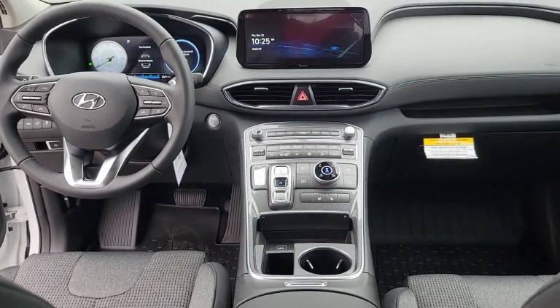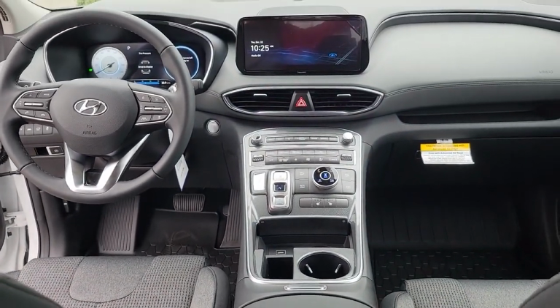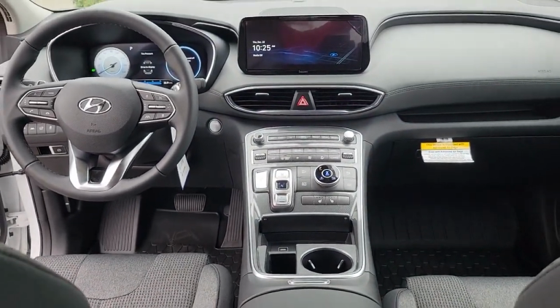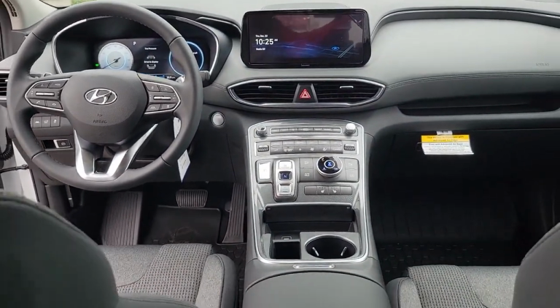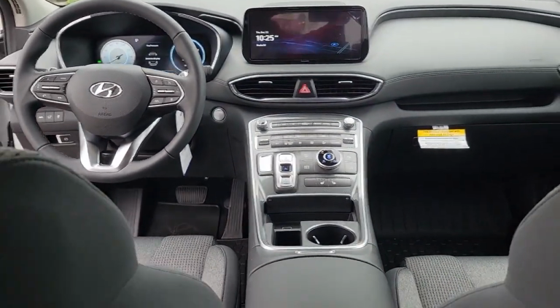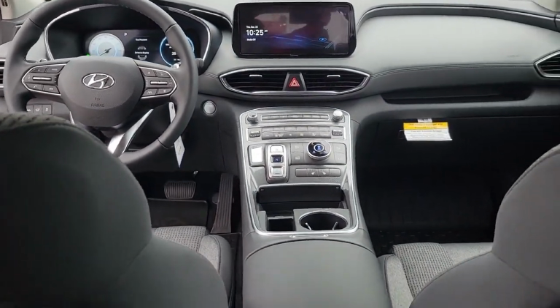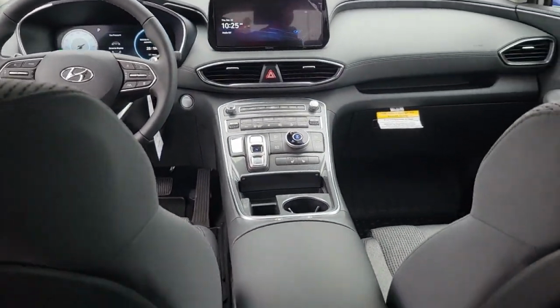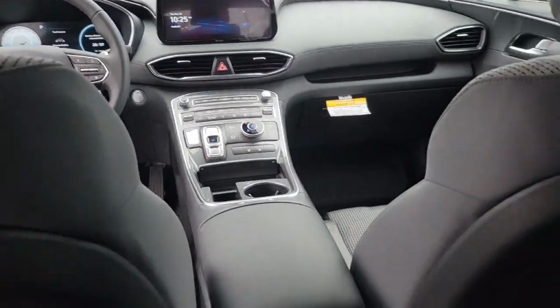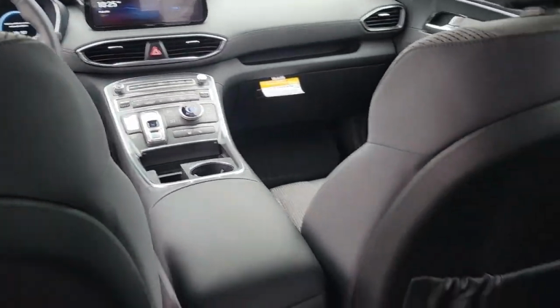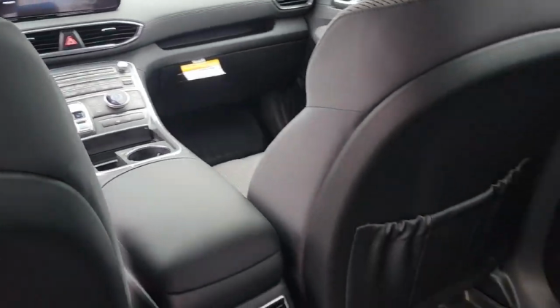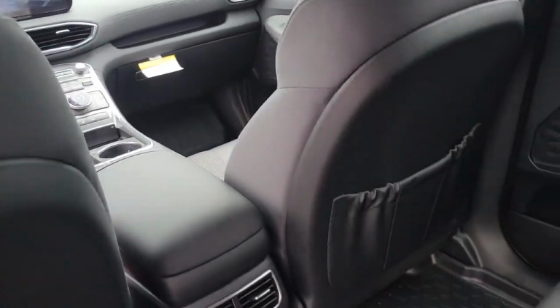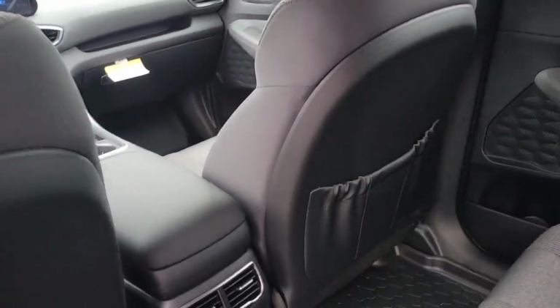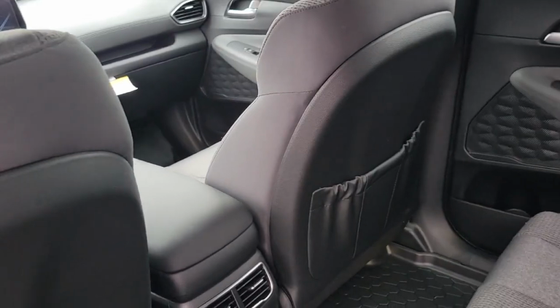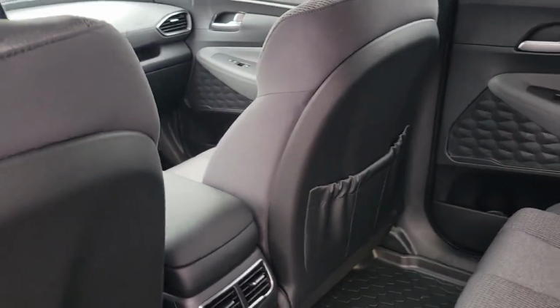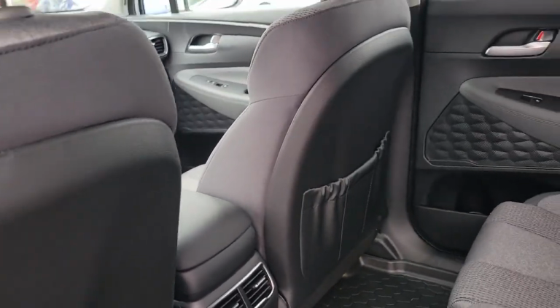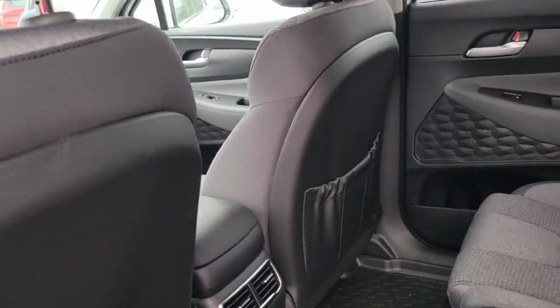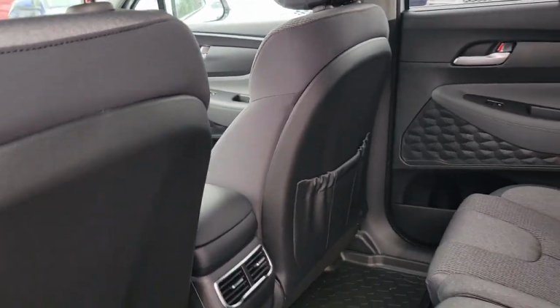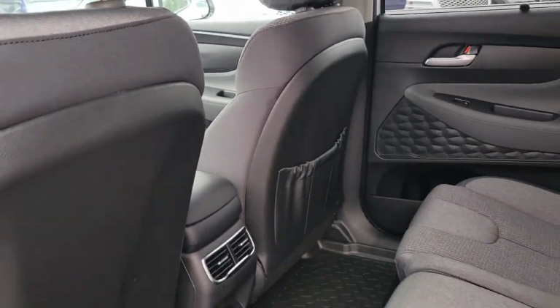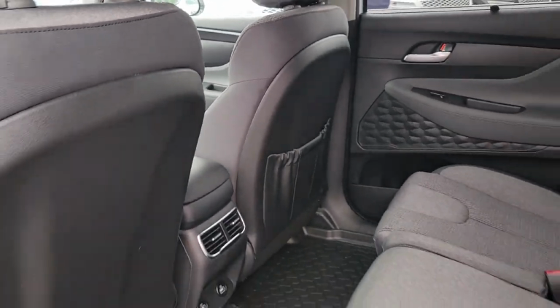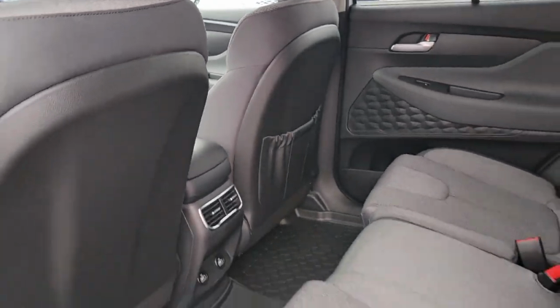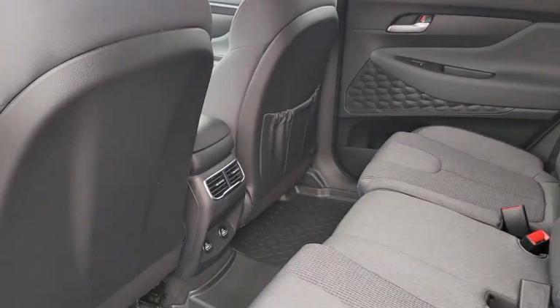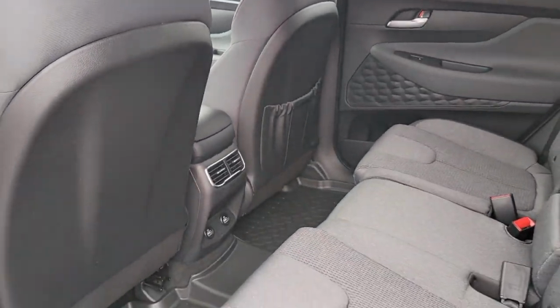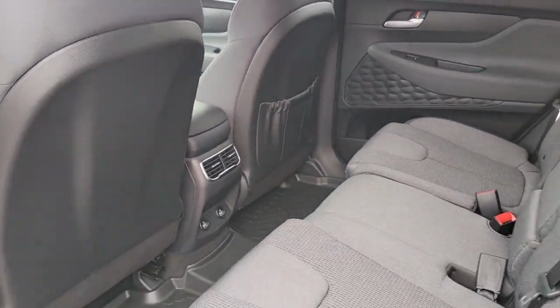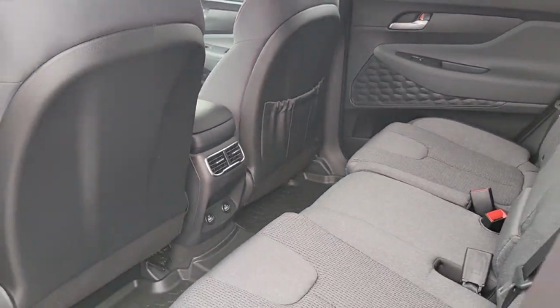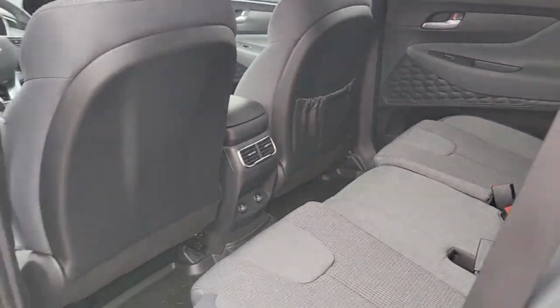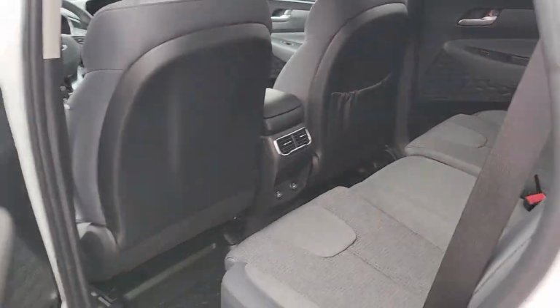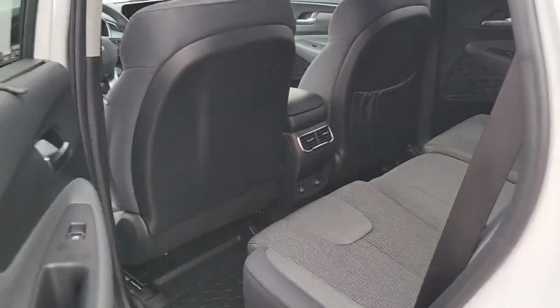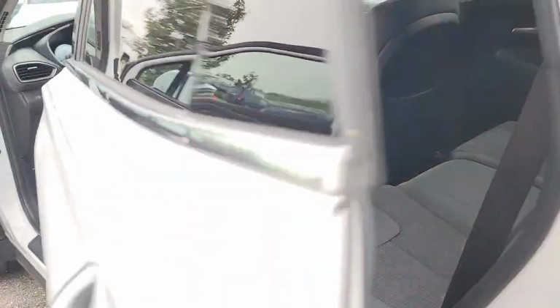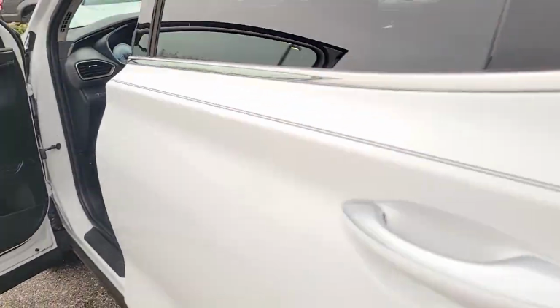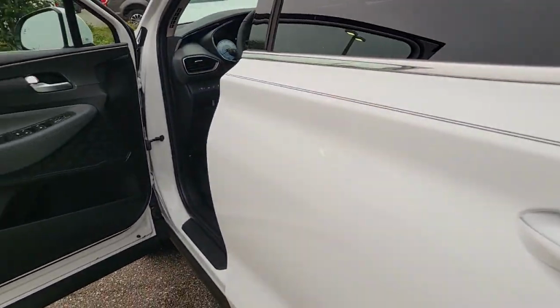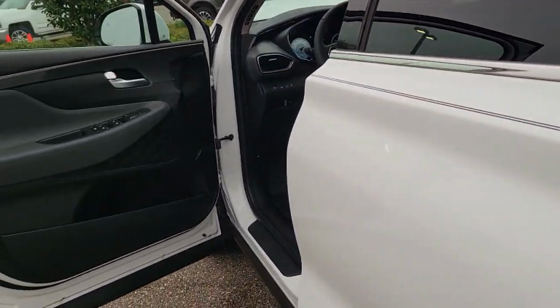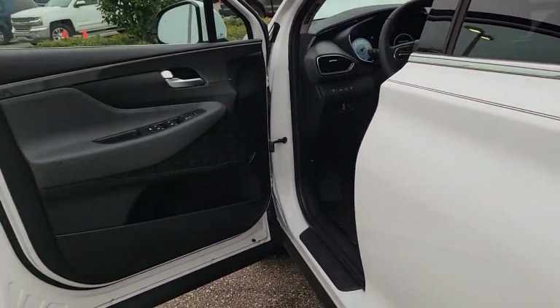Power driver seat, alarm, heated front seat, dual zone AC, and aluminum wheels.